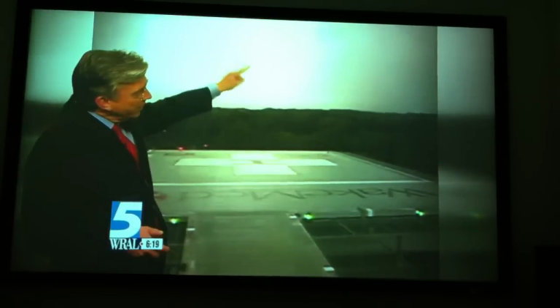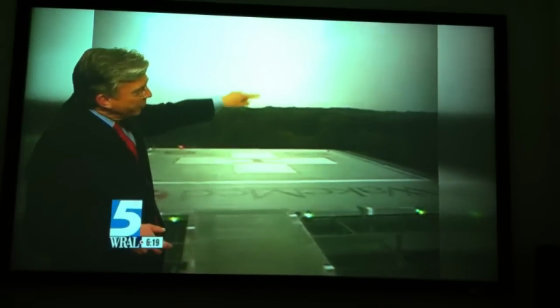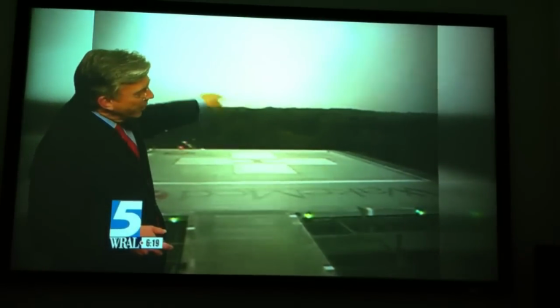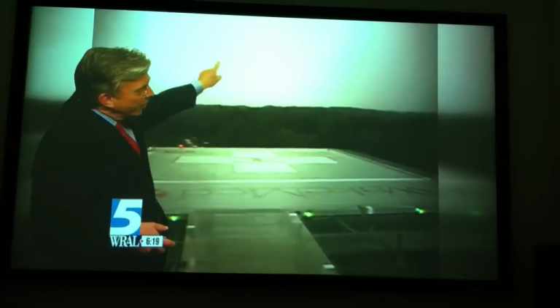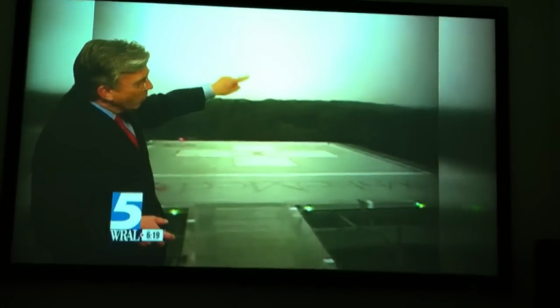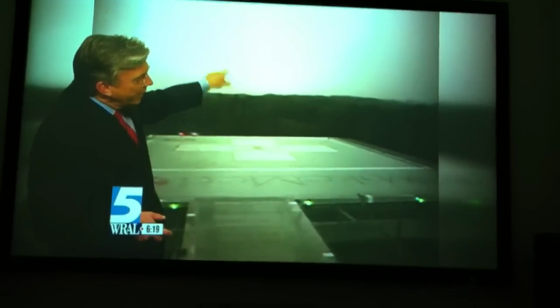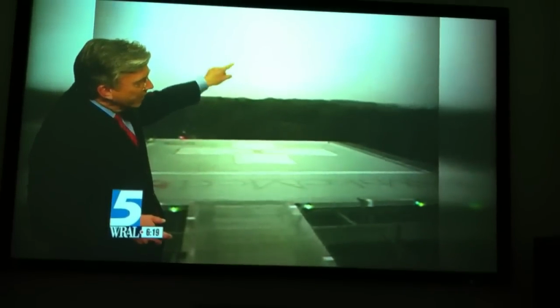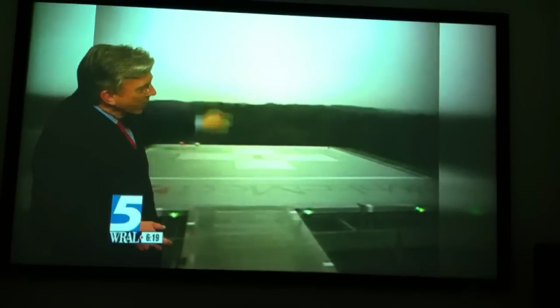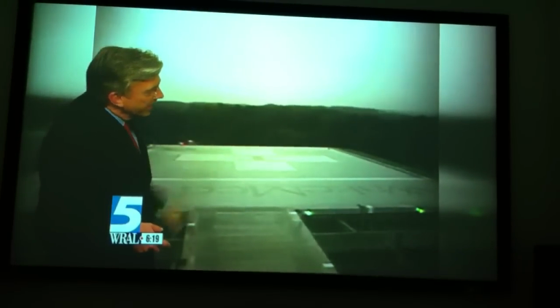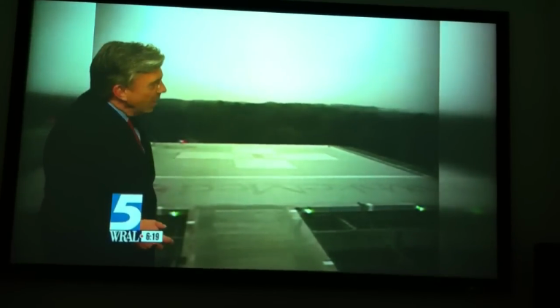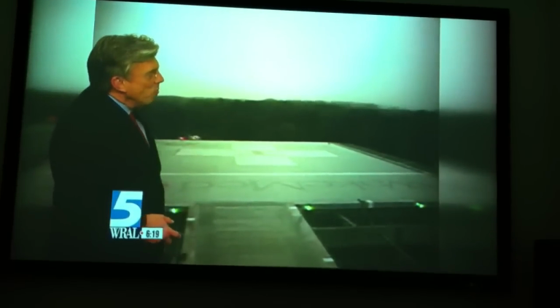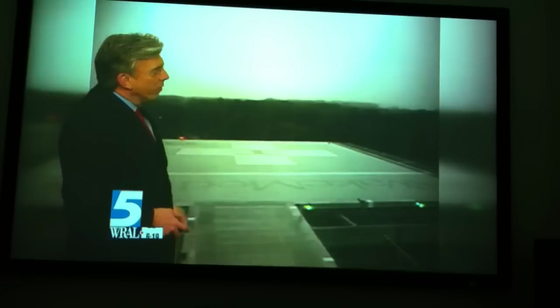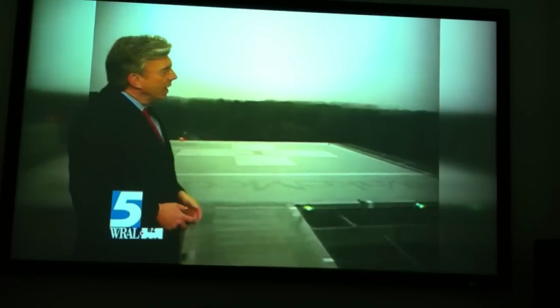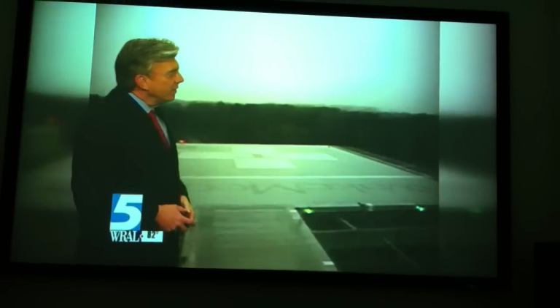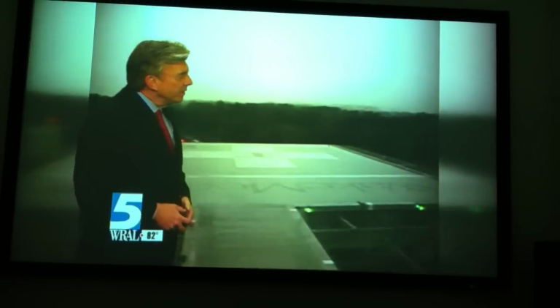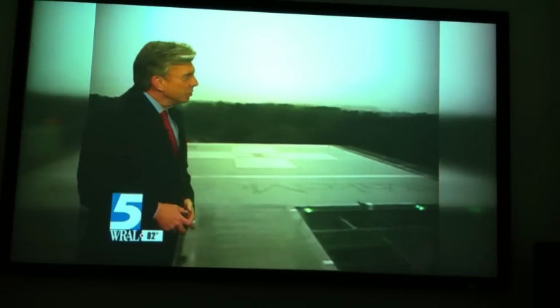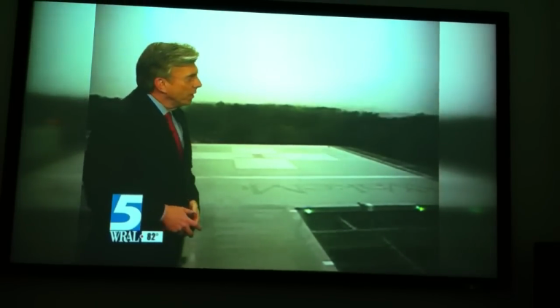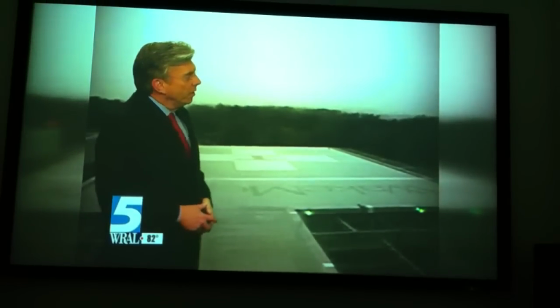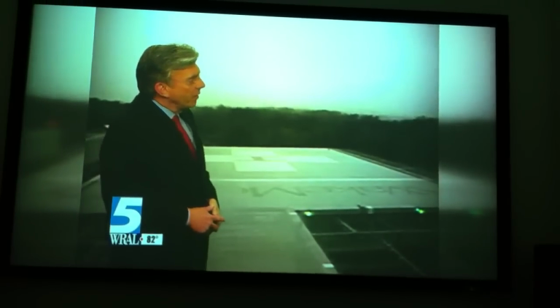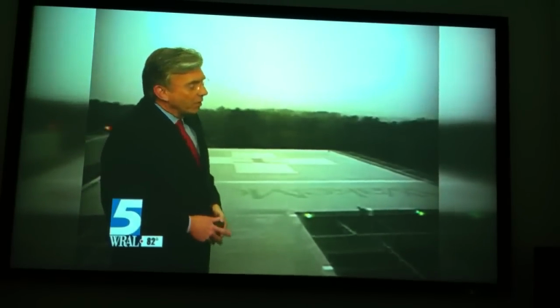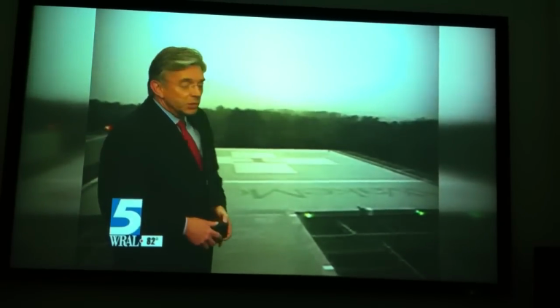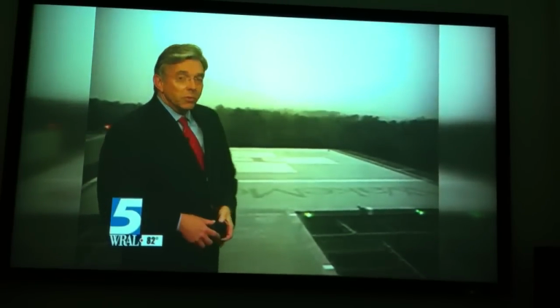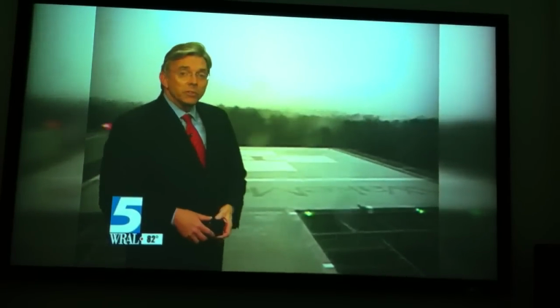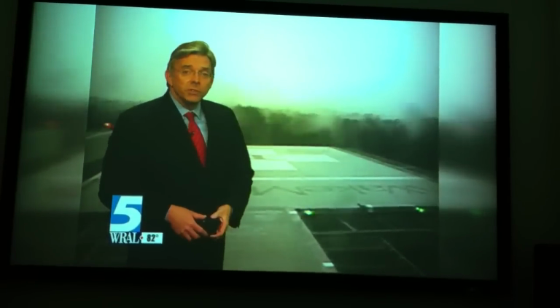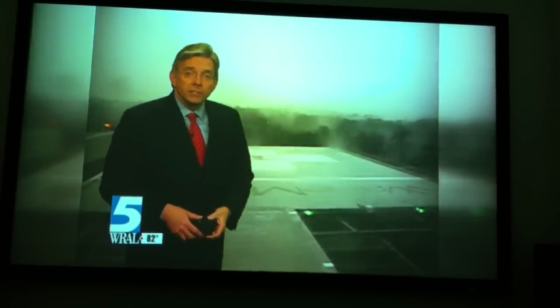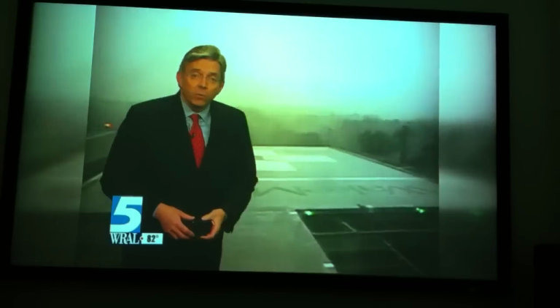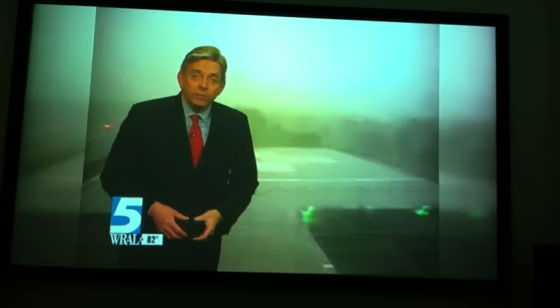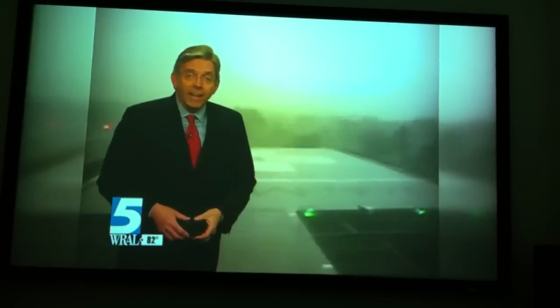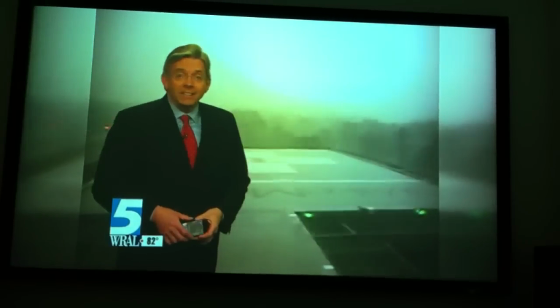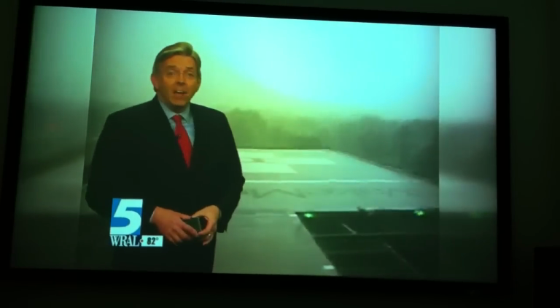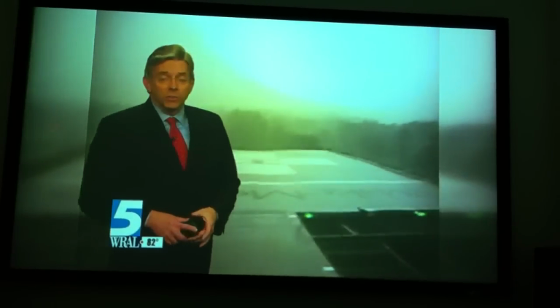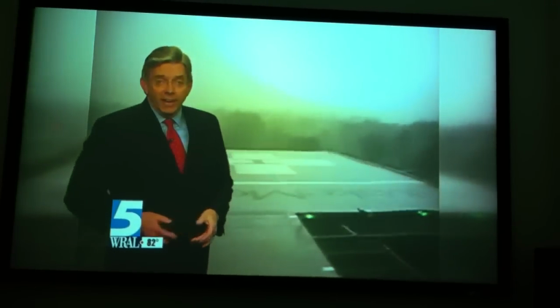But look at this very, very bright area right in here. More than likely, this is what meteorologists refer to as a rear flank downdraft.